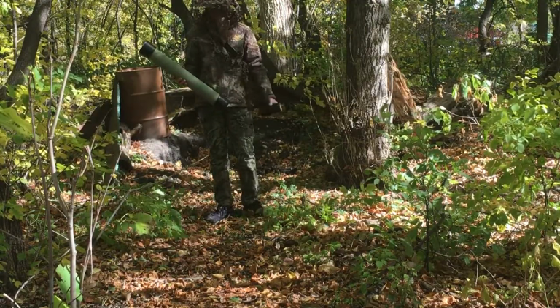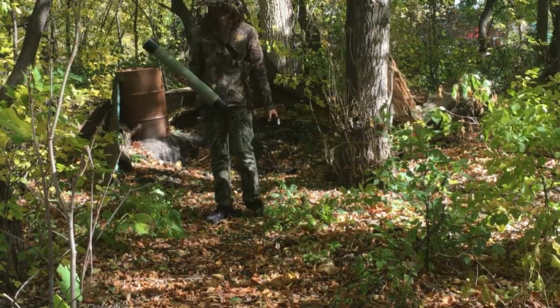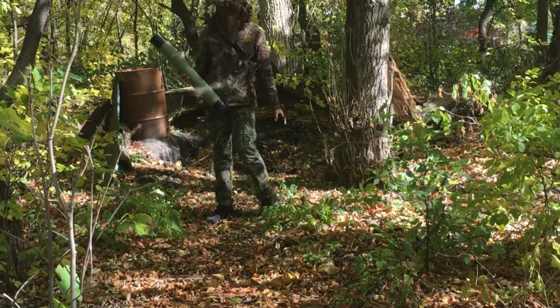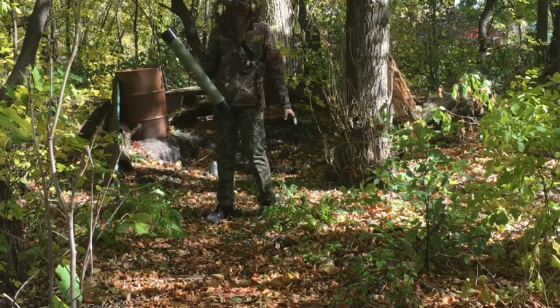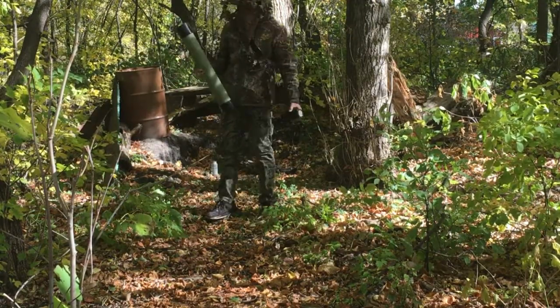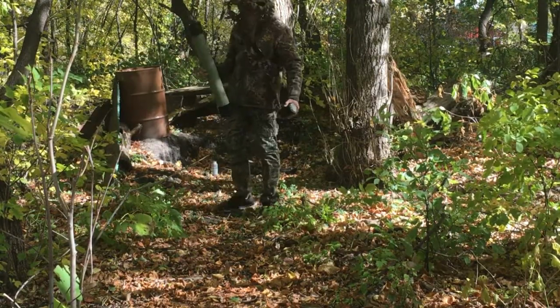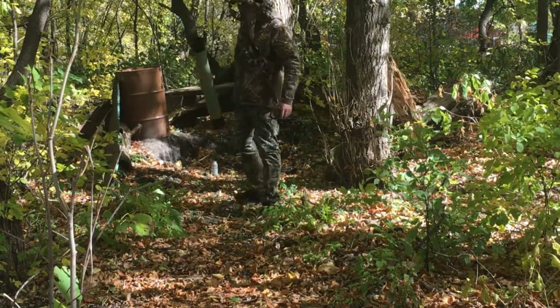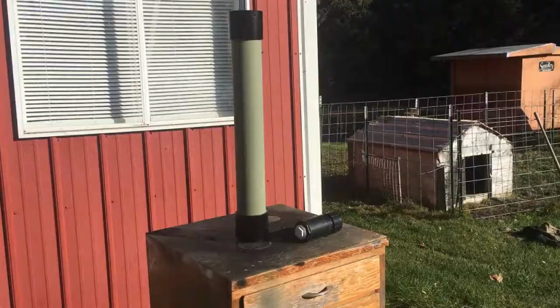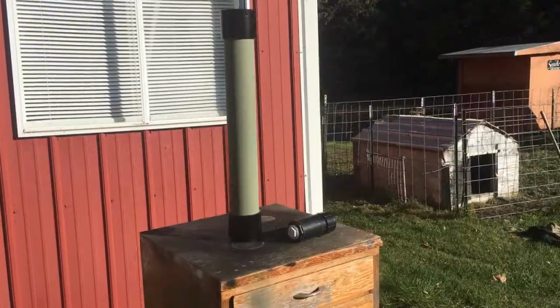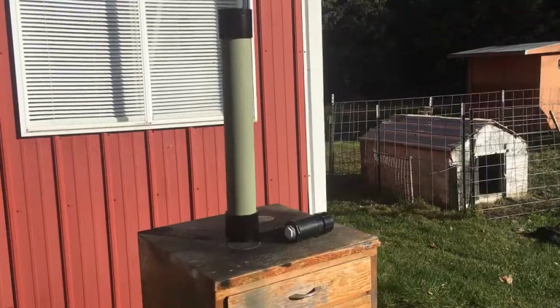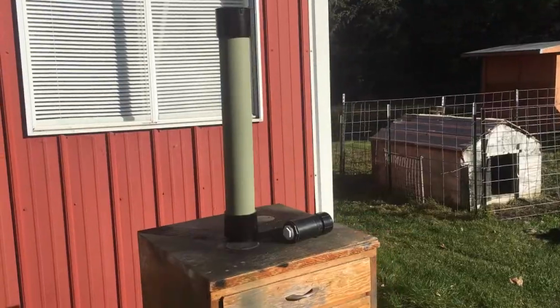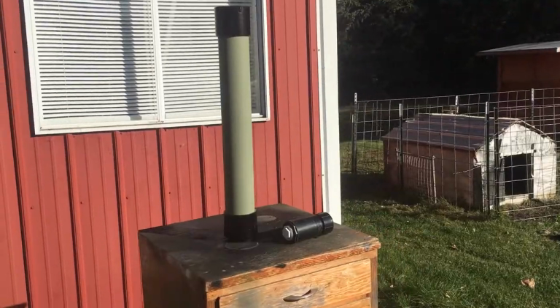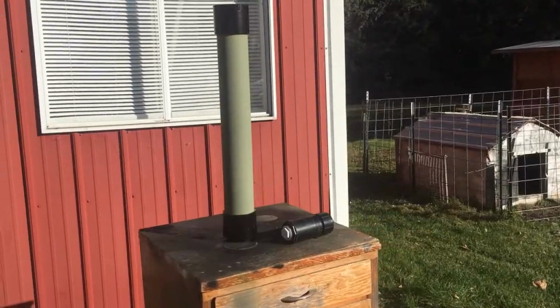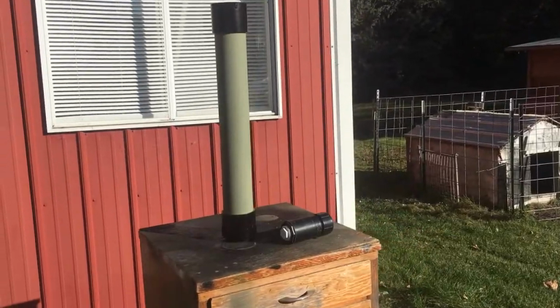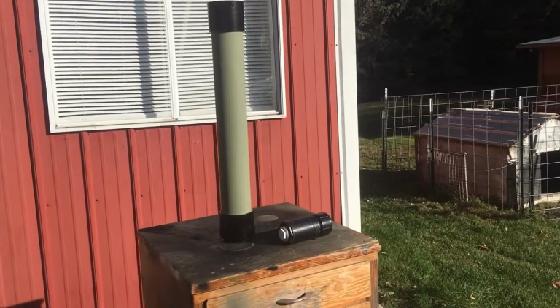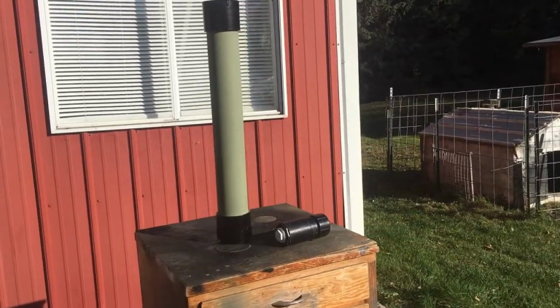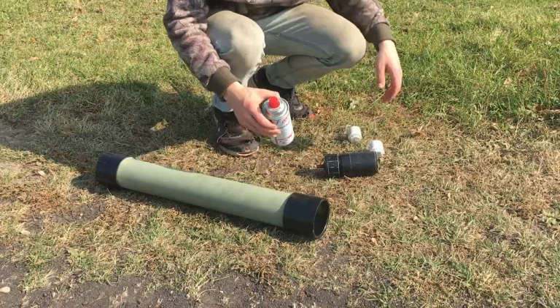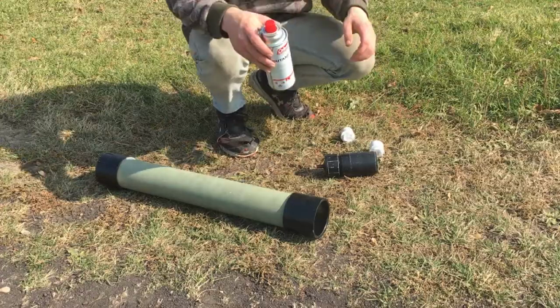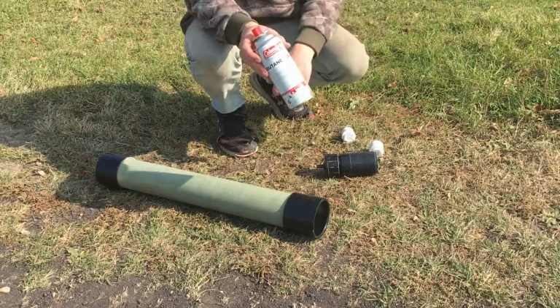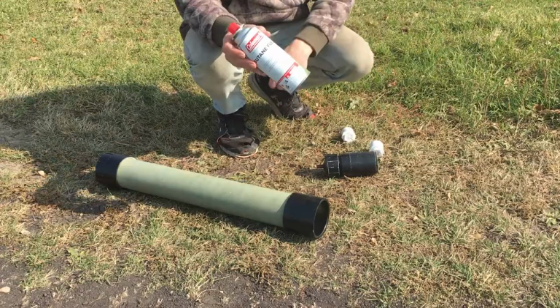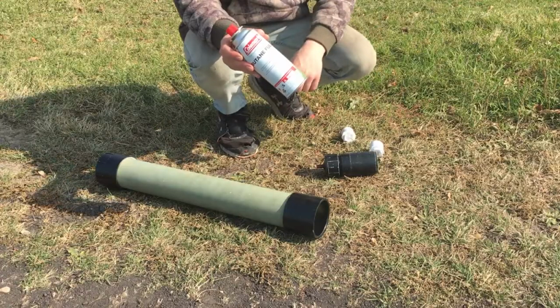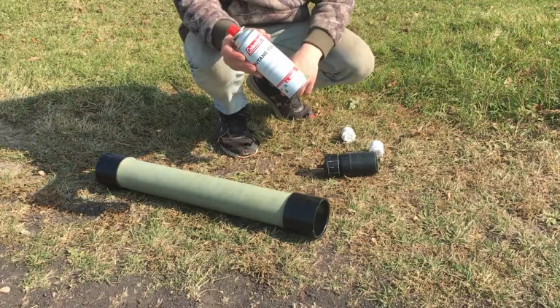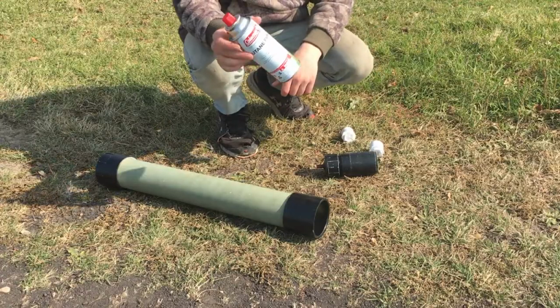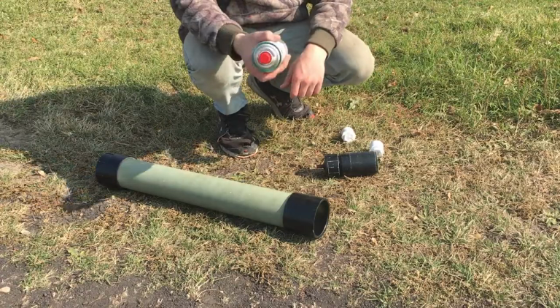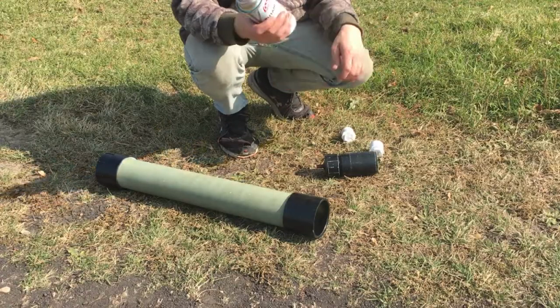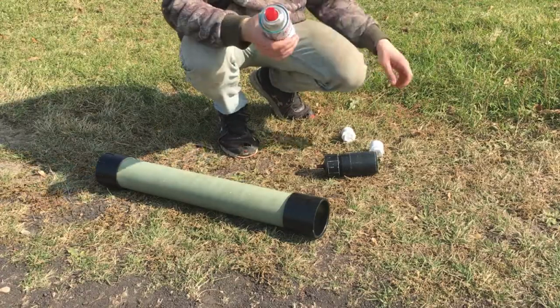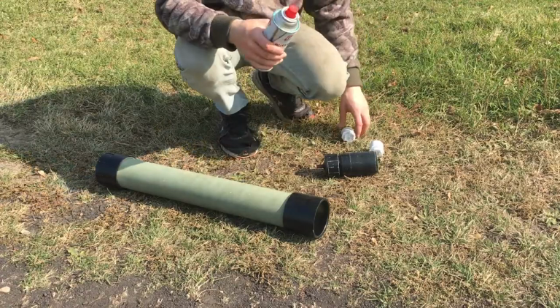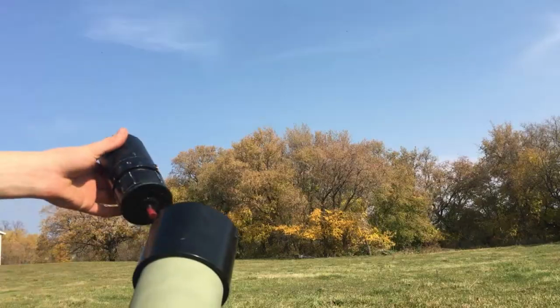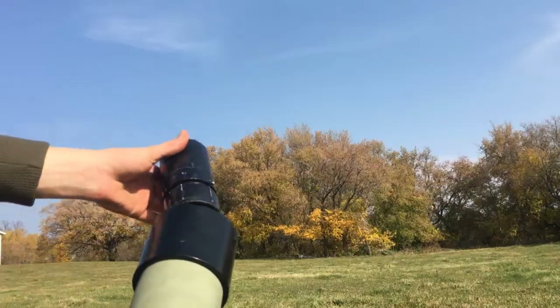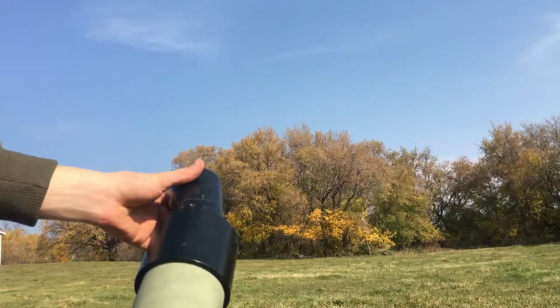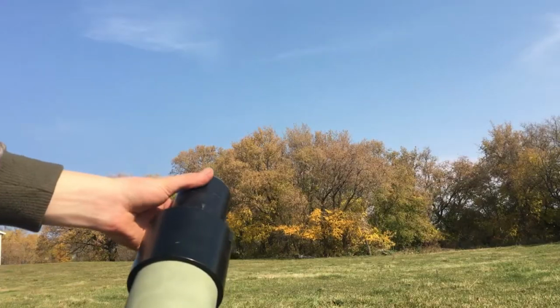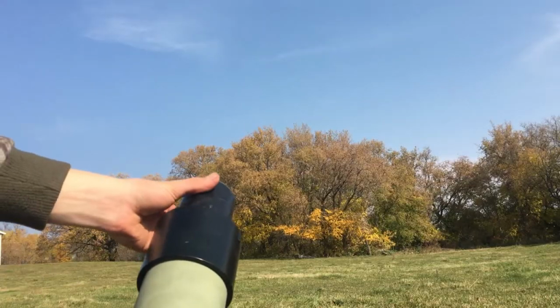In this video I'm going to show you guys how to make a mortar and shell that's powered by butane and can fire our homemade ammo over 90 feet away.